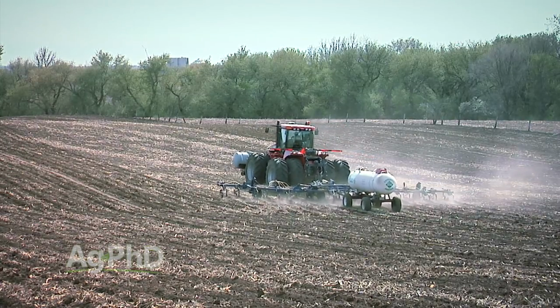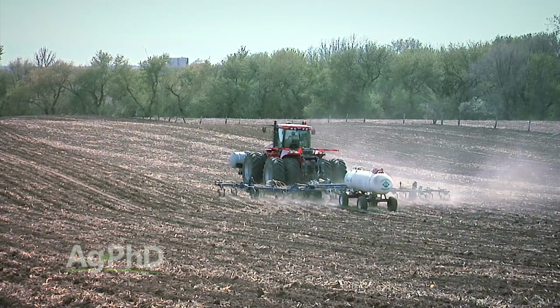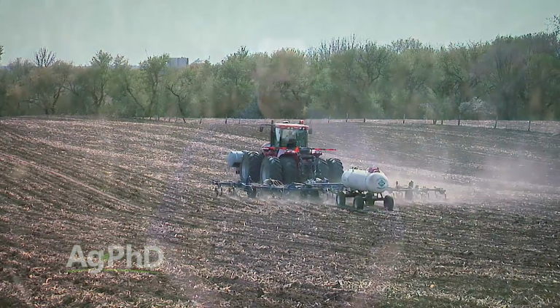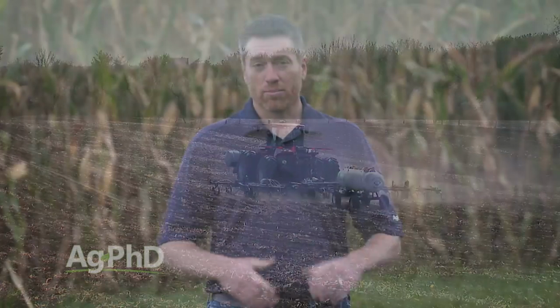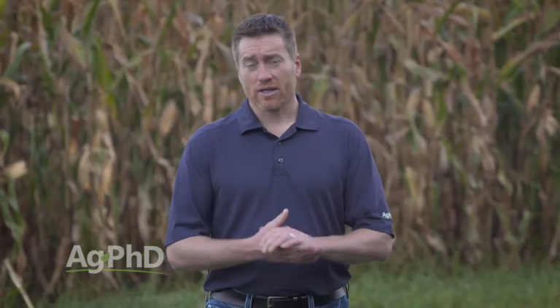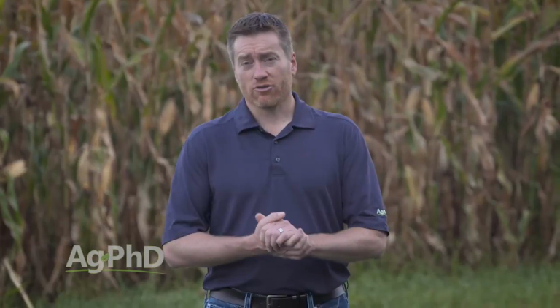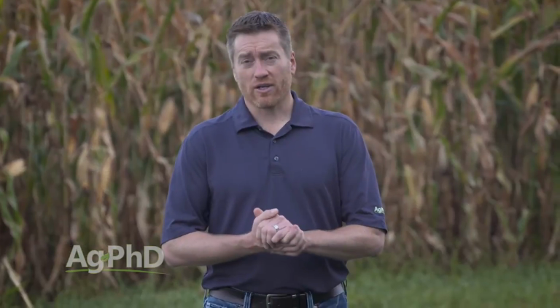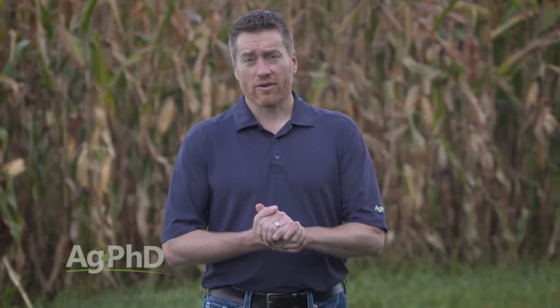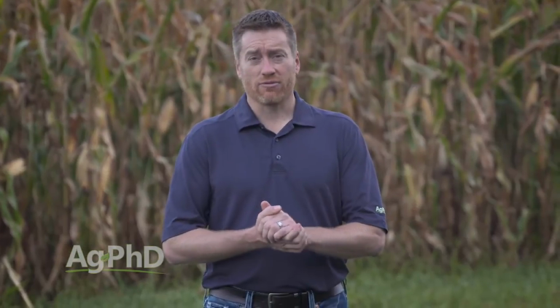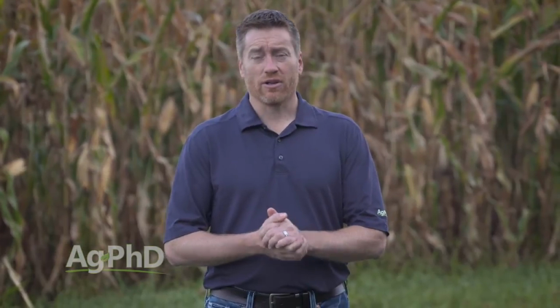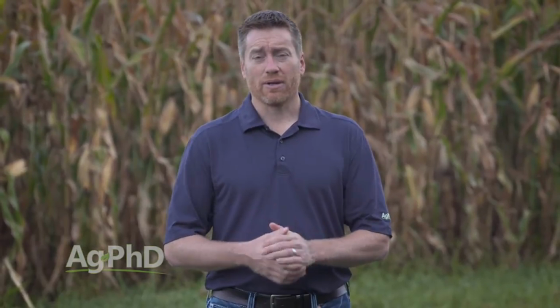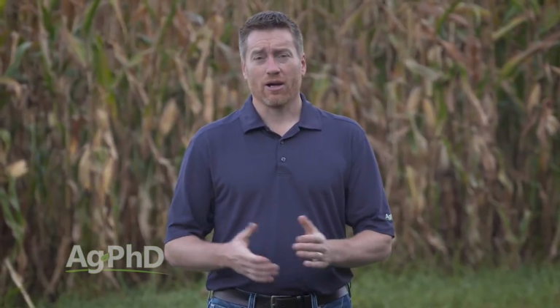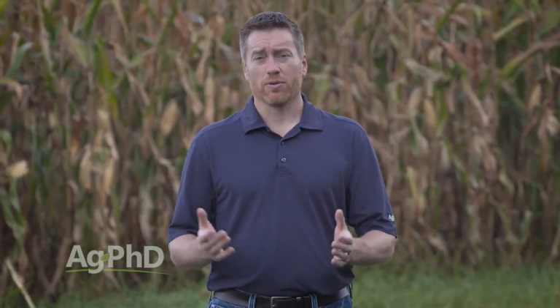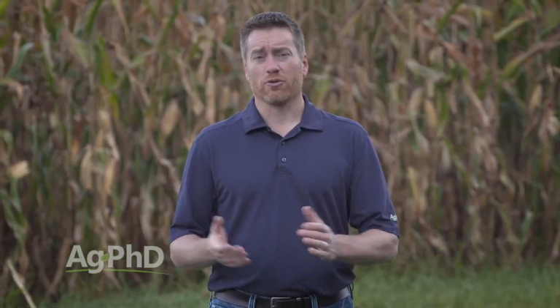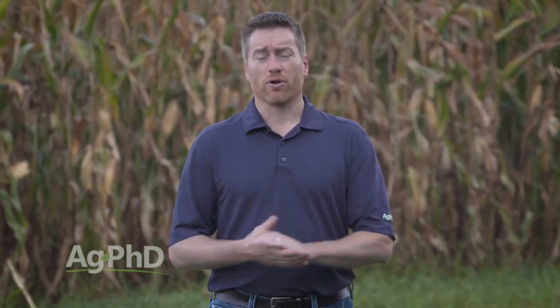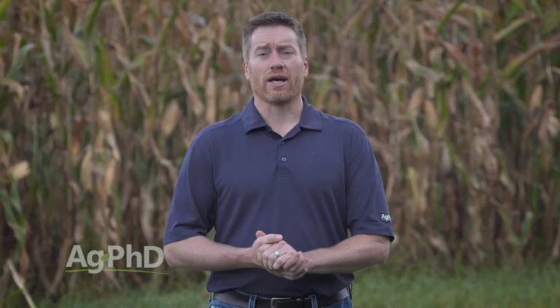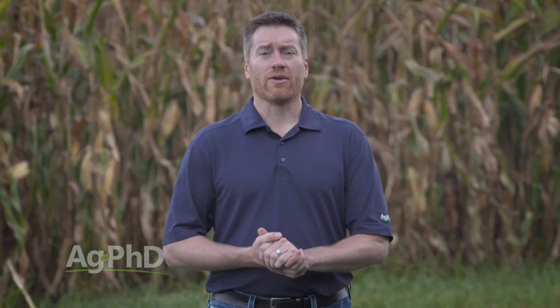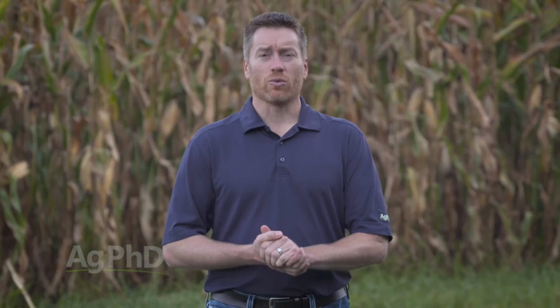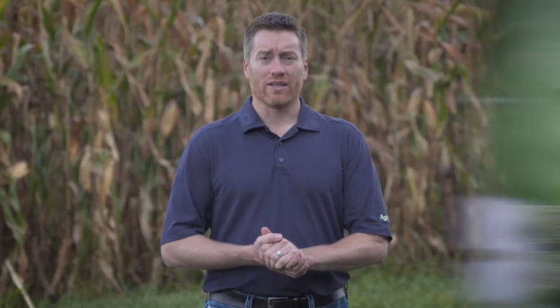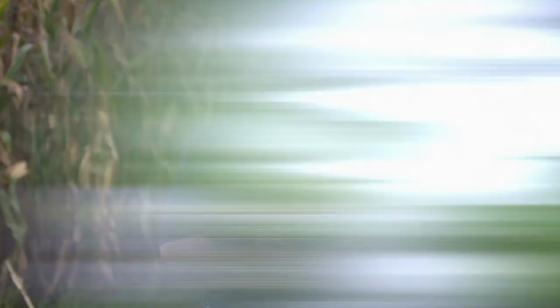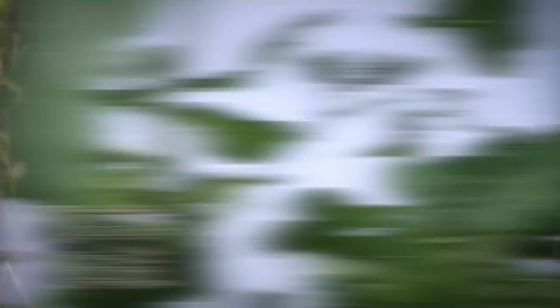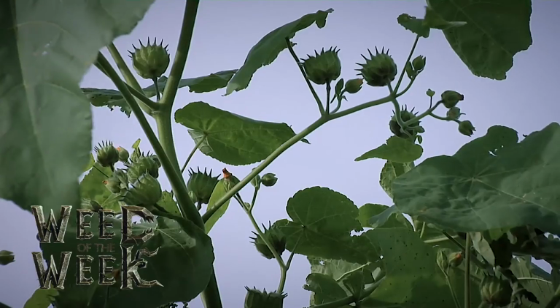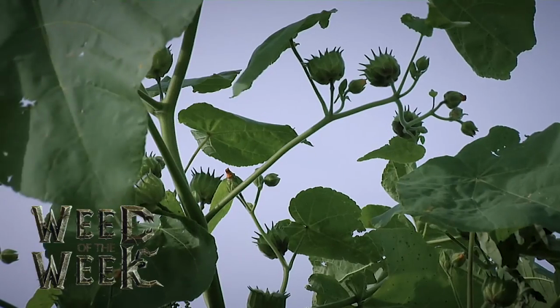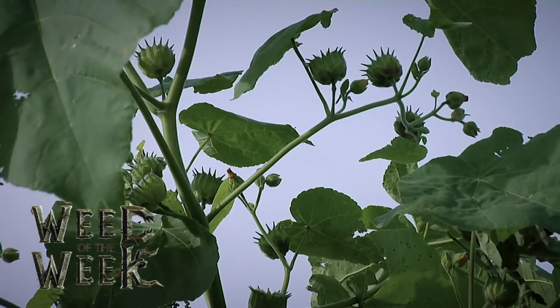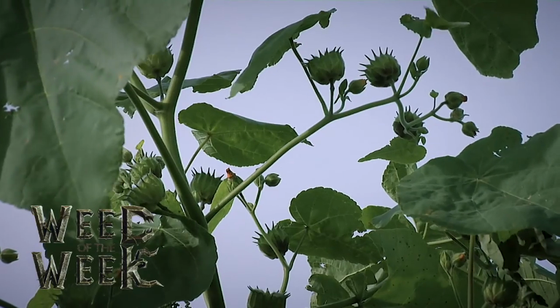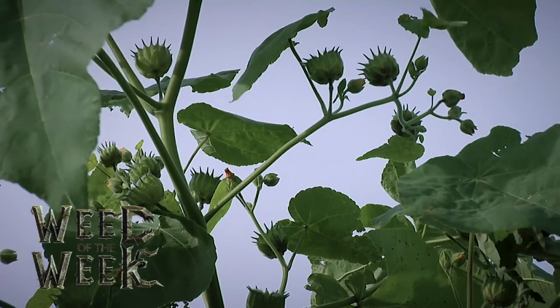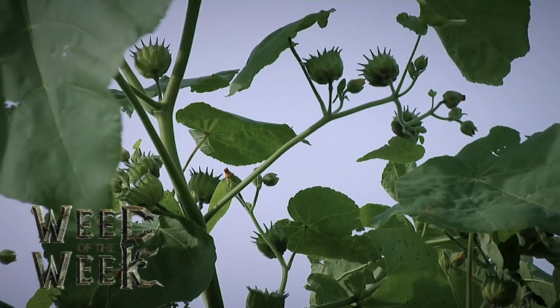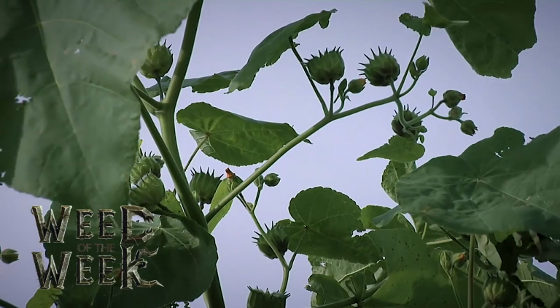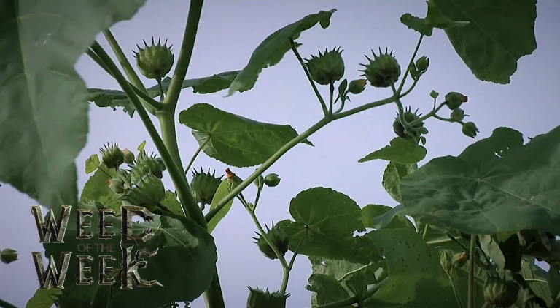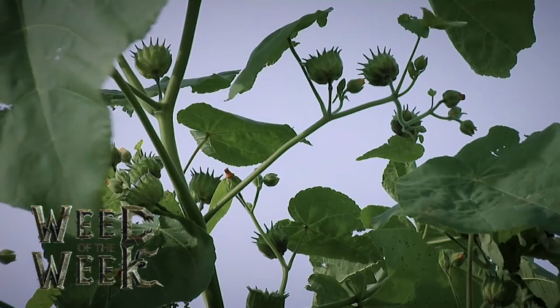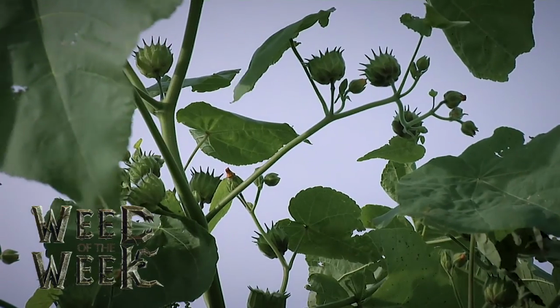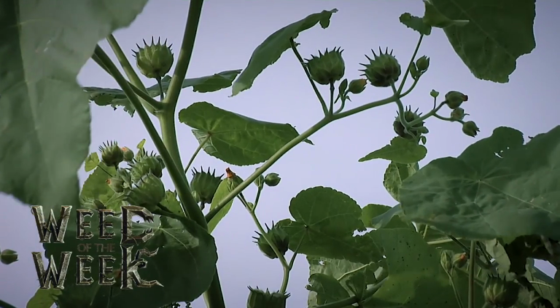If you are putting nitrogen out in the fall, it may also help with your burndown on weeds — like our Weed of the Week. Can you identify this week's weed?